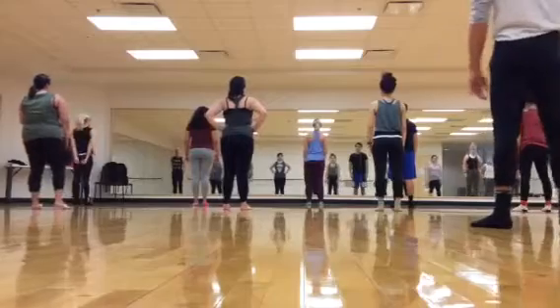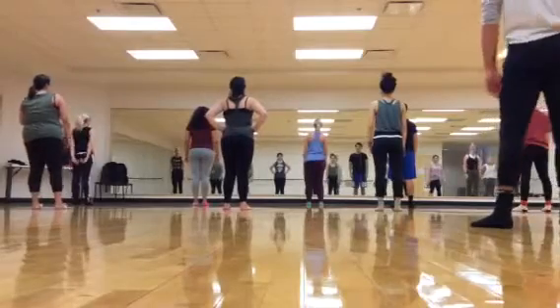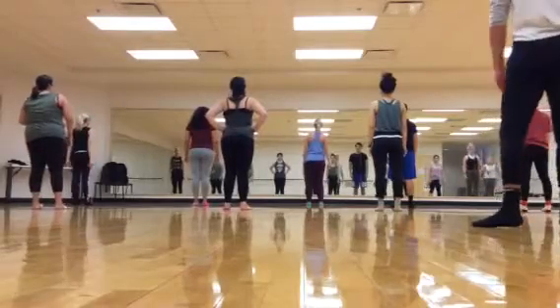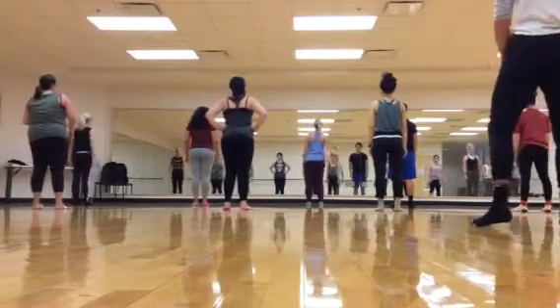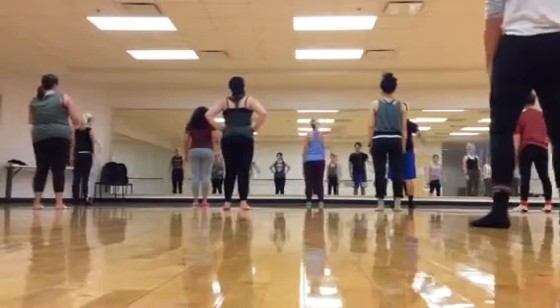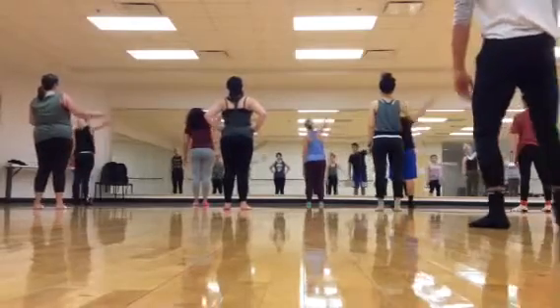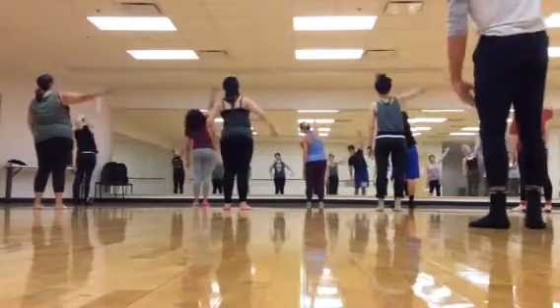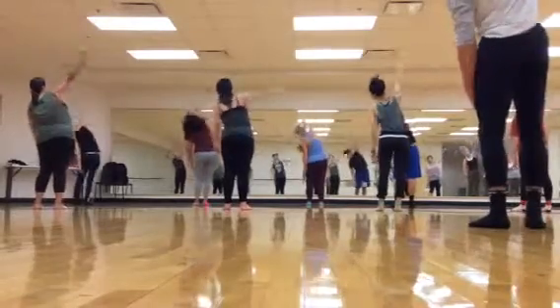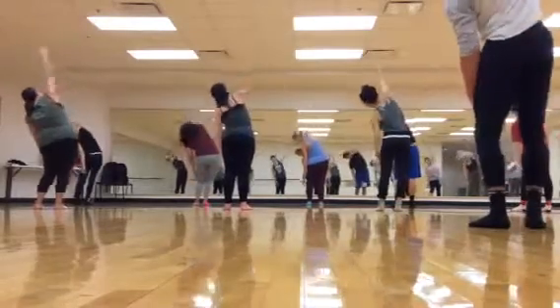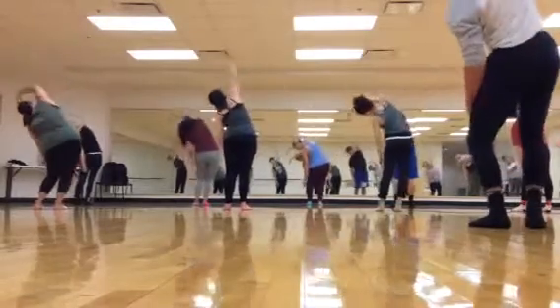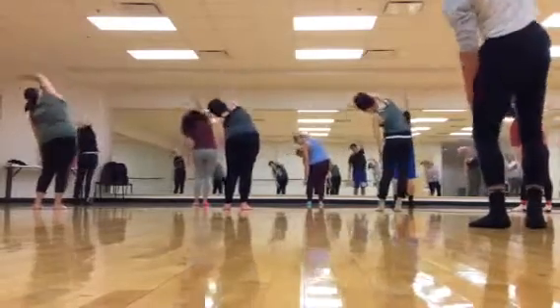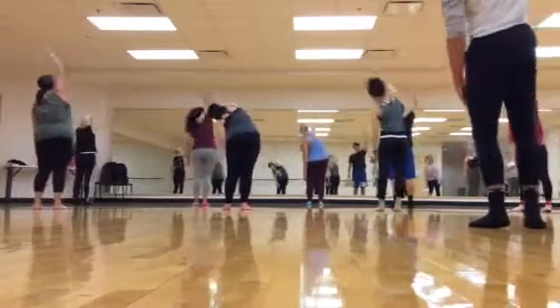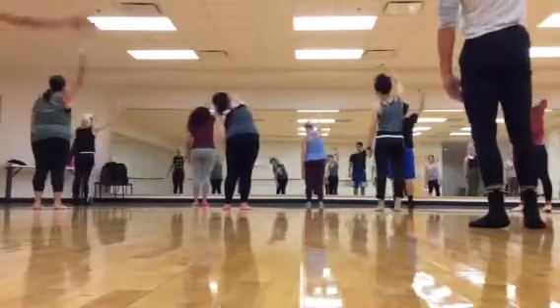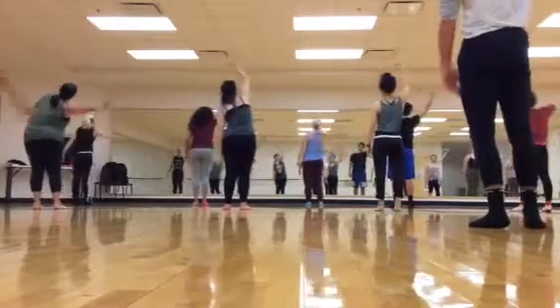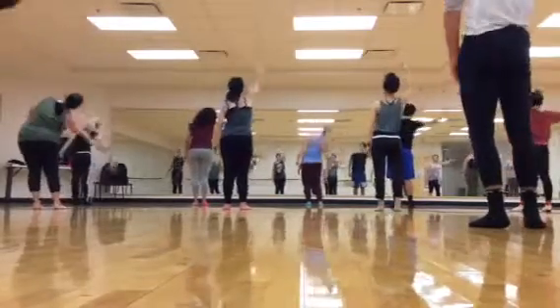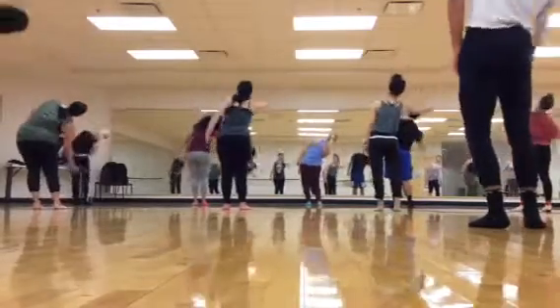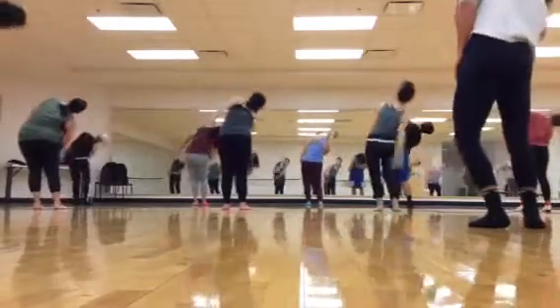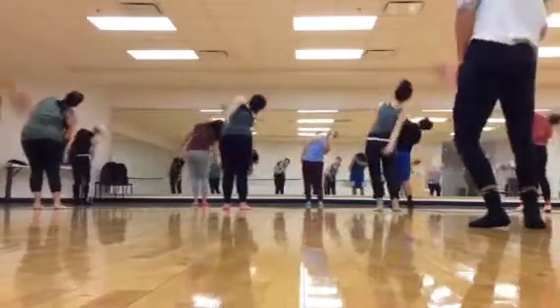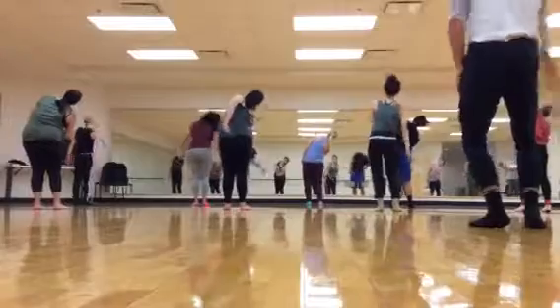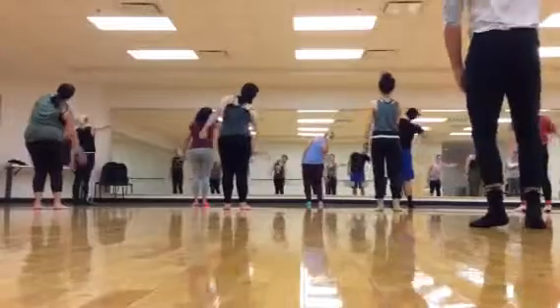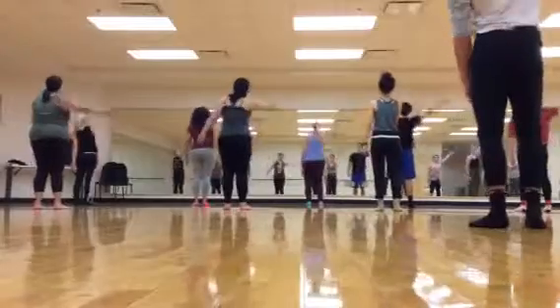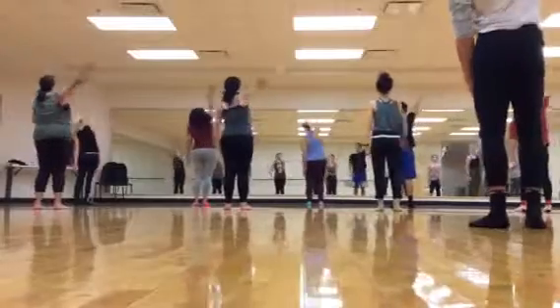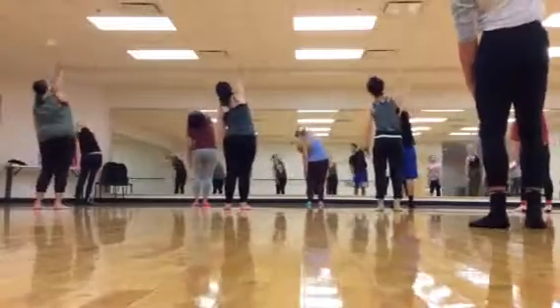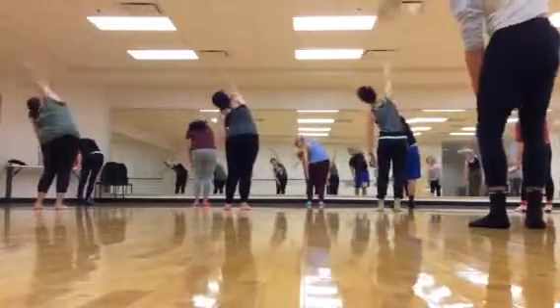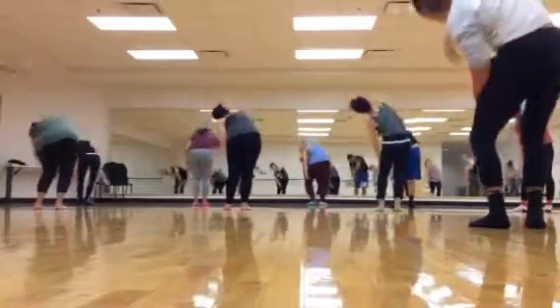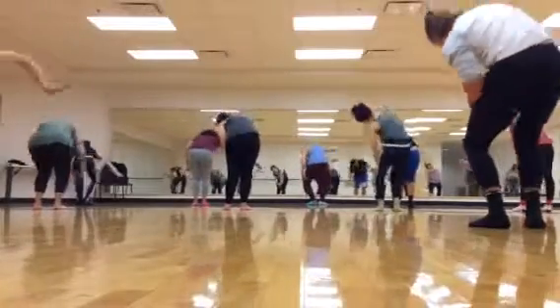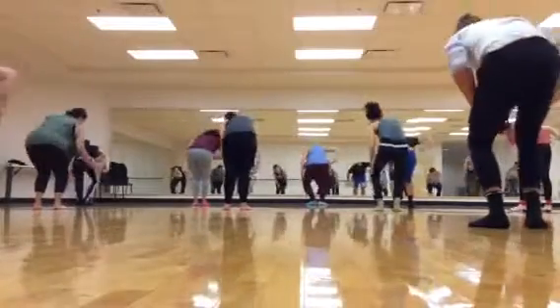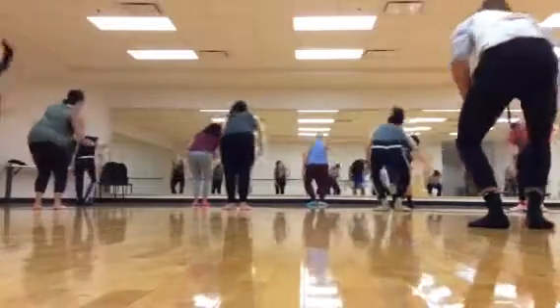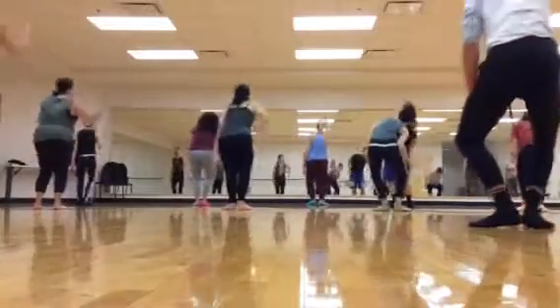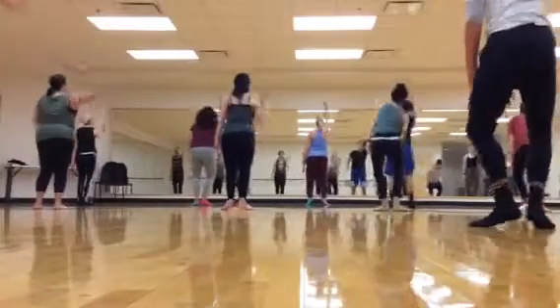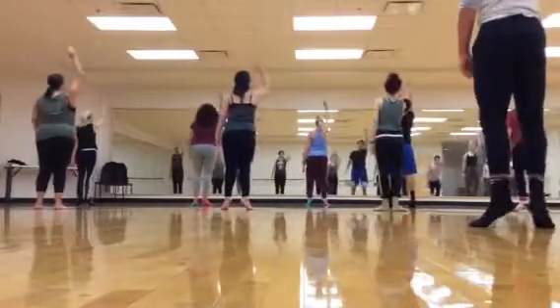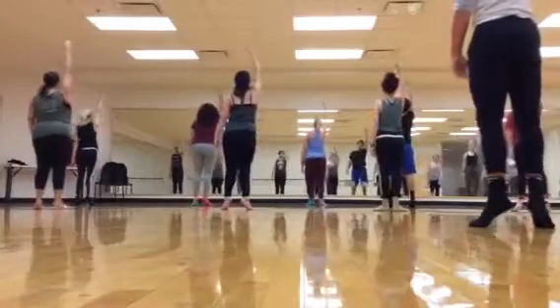So we're going to do the right arm. And rebound. One, two, three, four, five, six. Turn on seven, eight, circle.